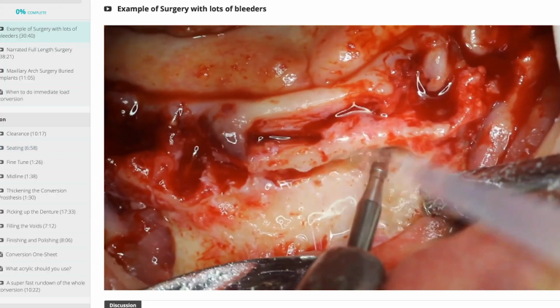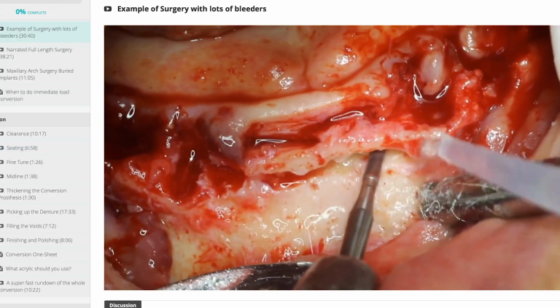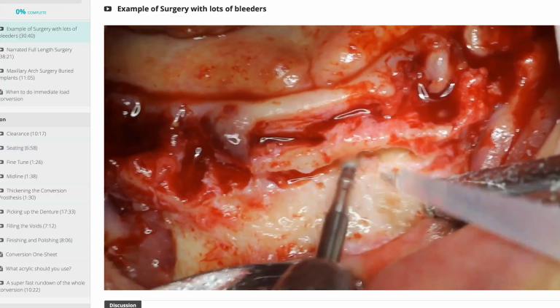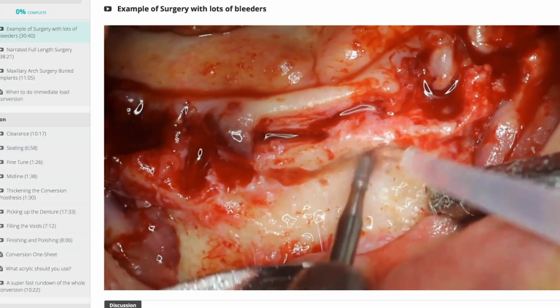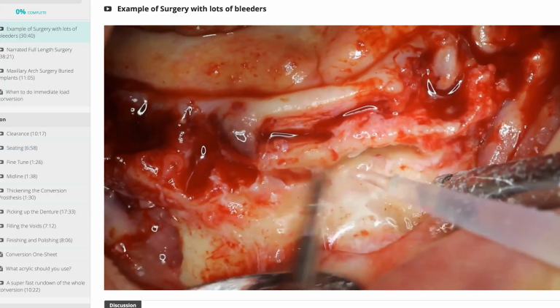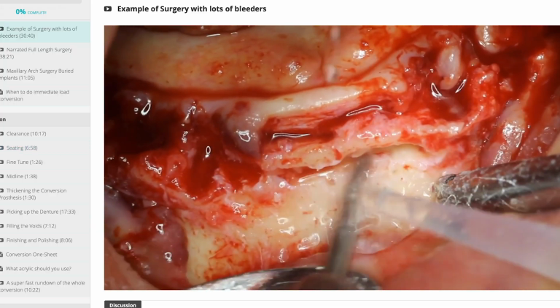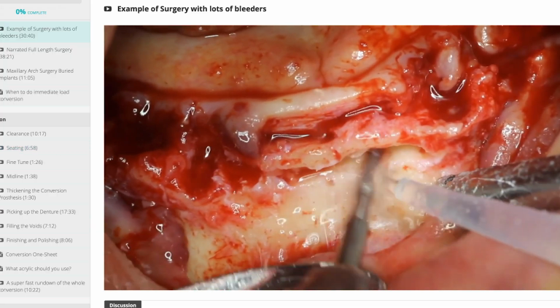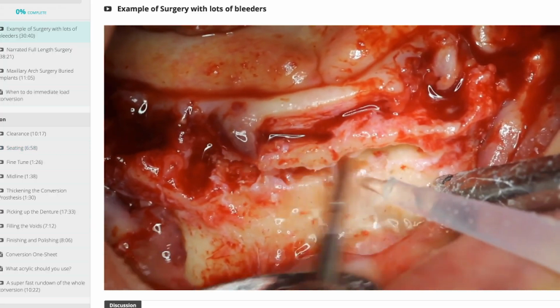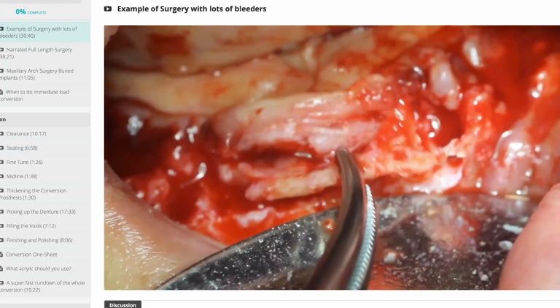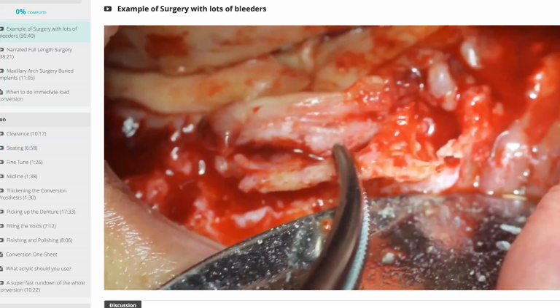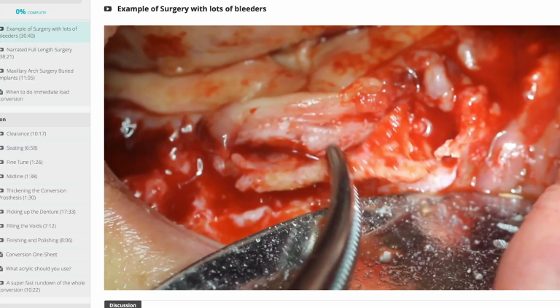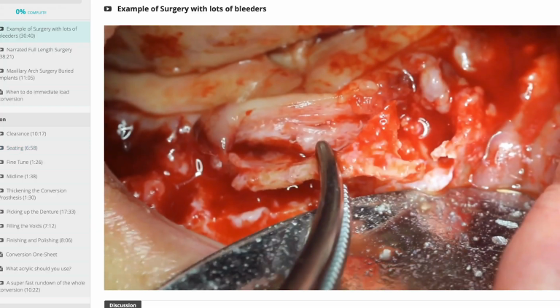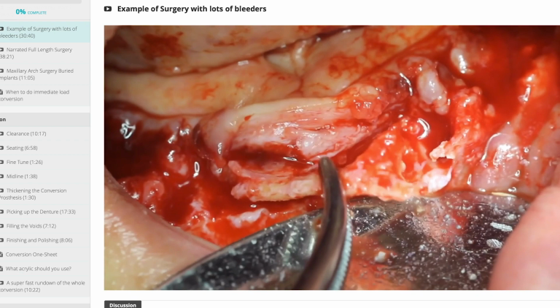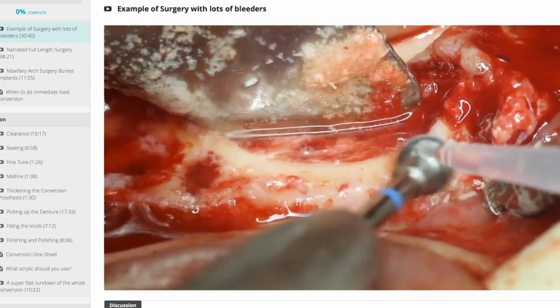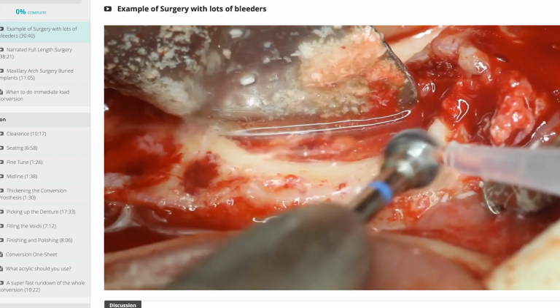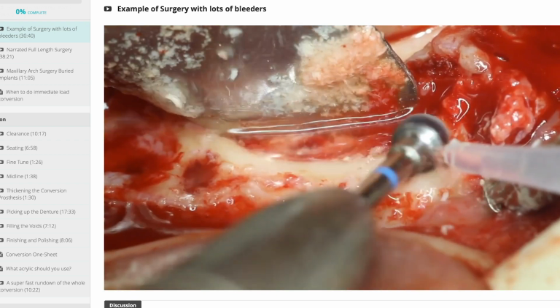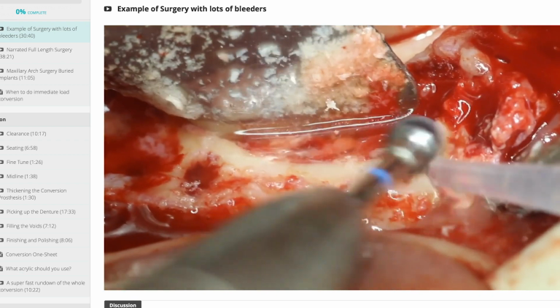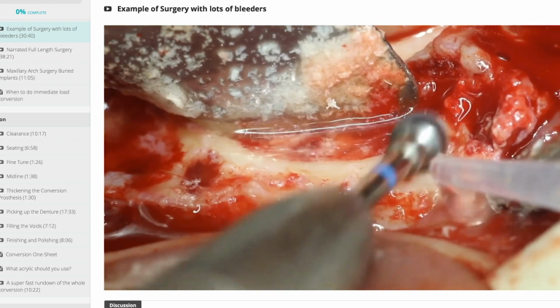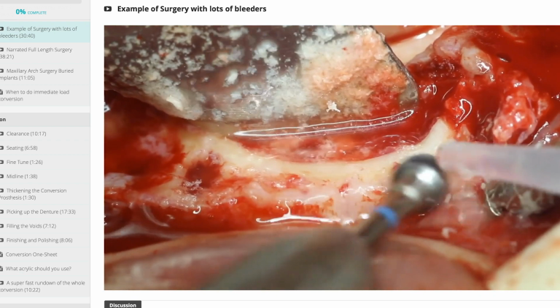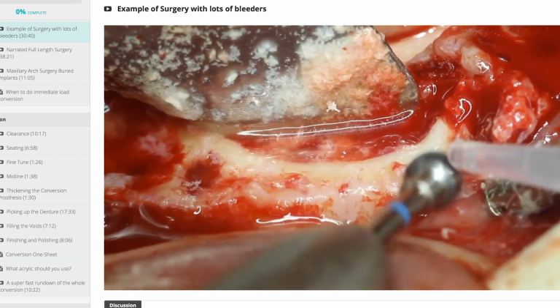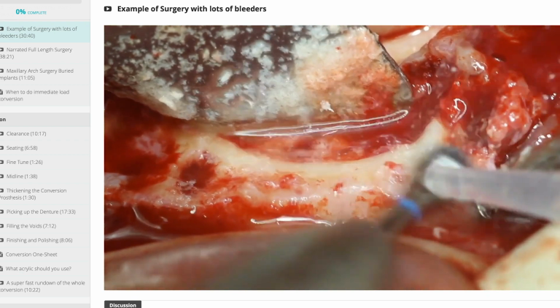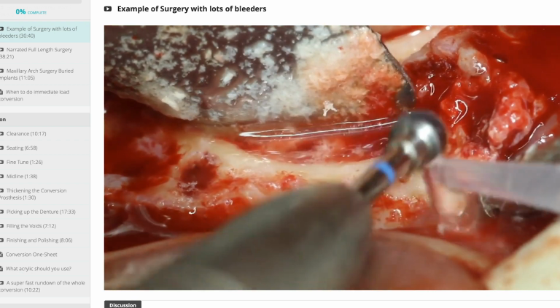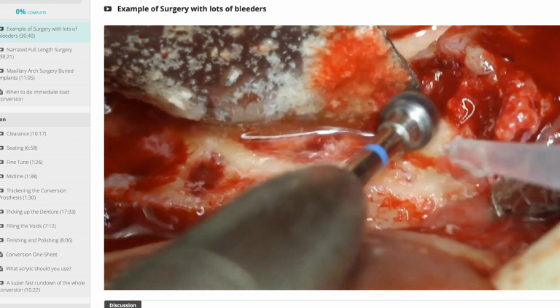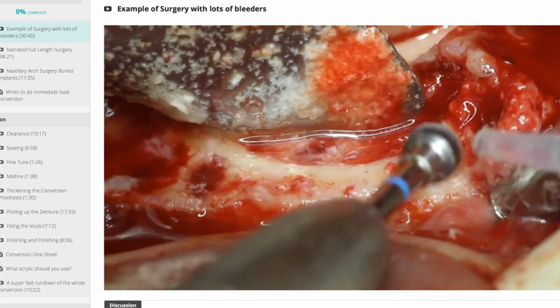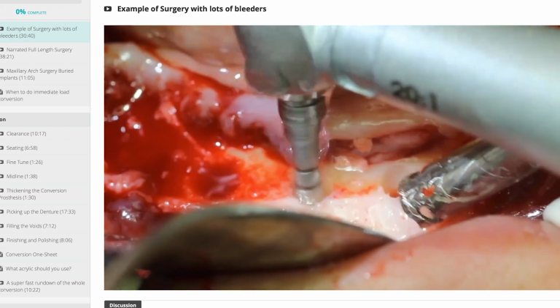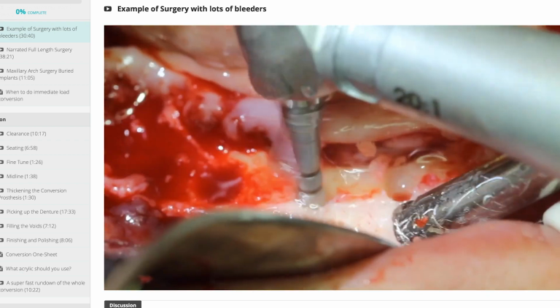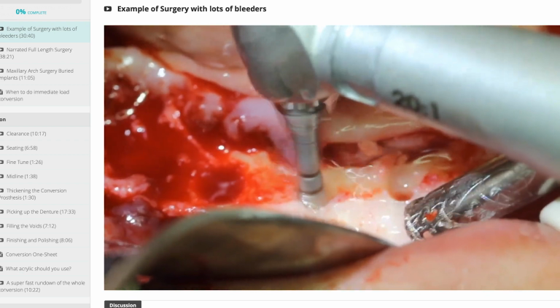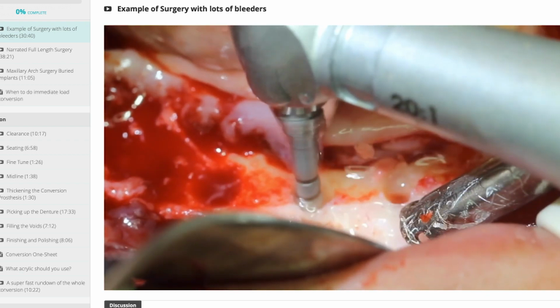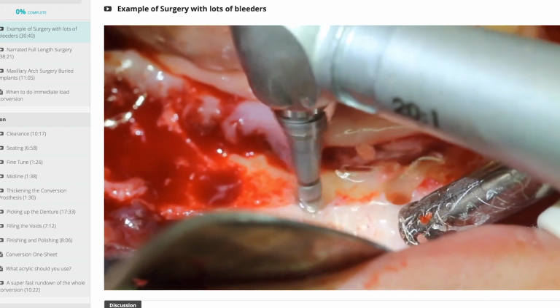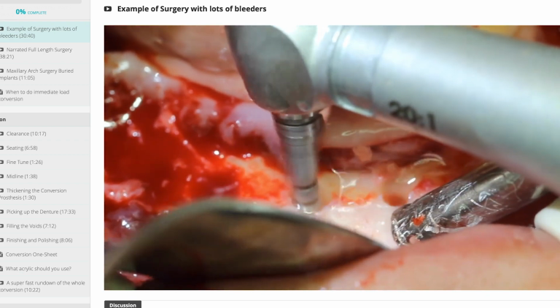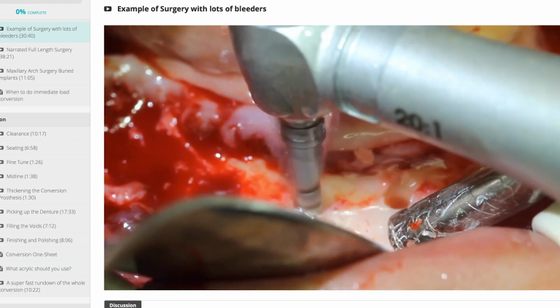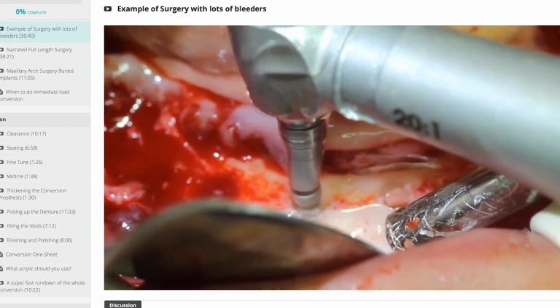I'm going to show you some tips on how to get your implants all lined up well, and a bunch of other tricks to getting your surgery done predictably.